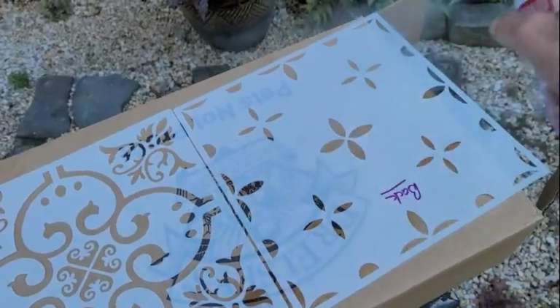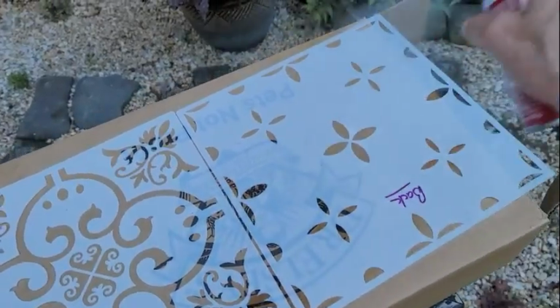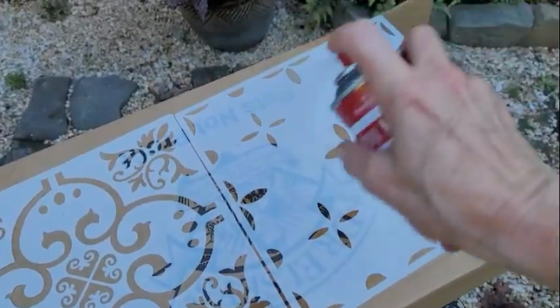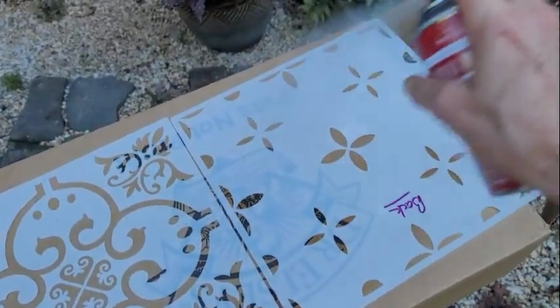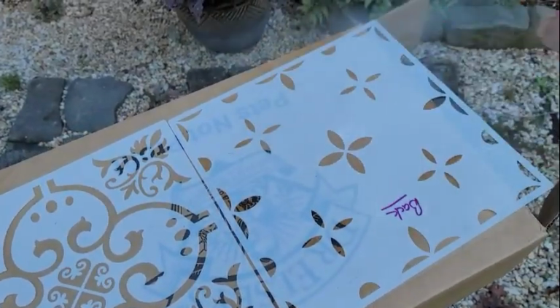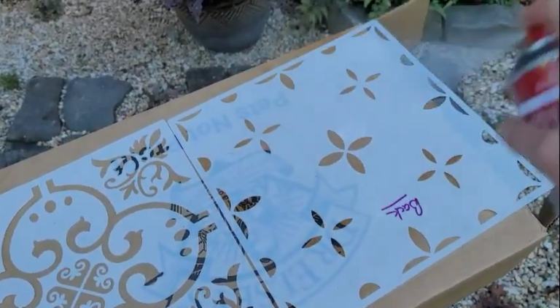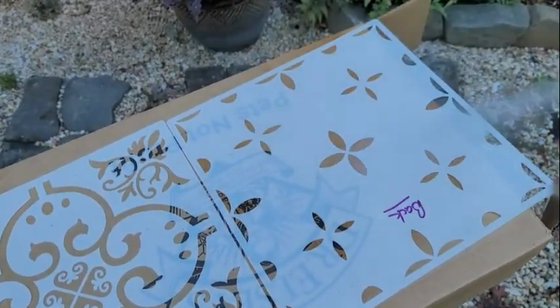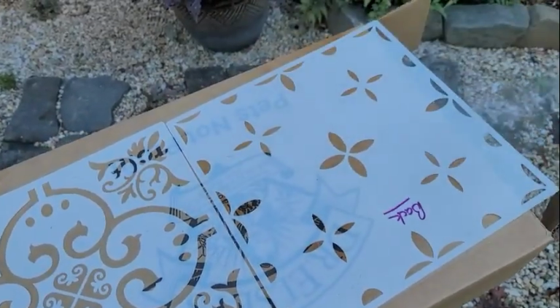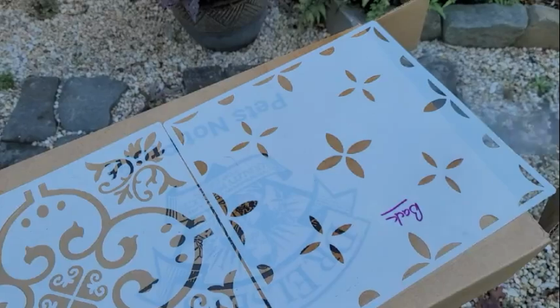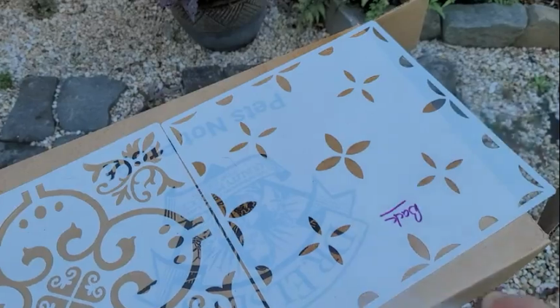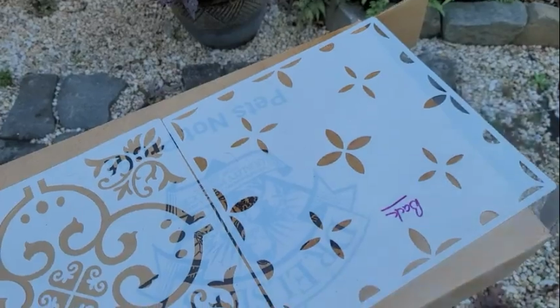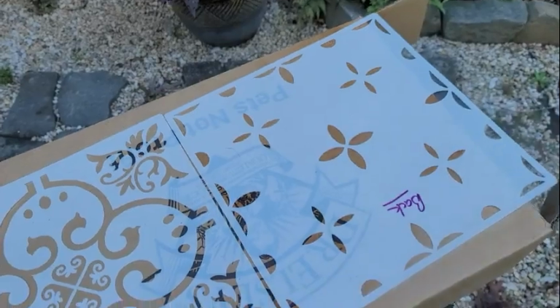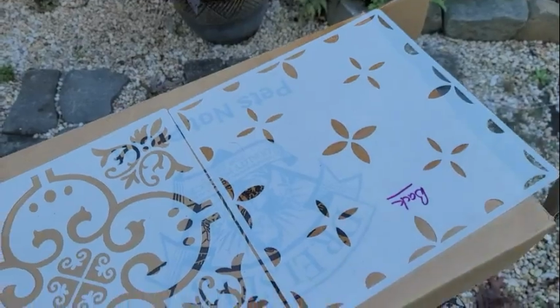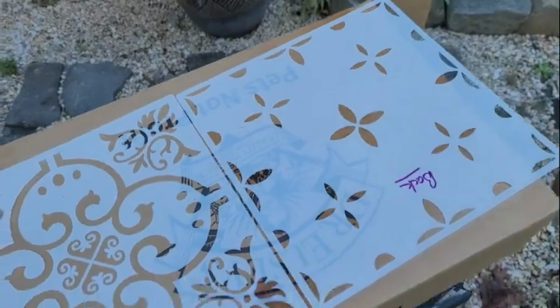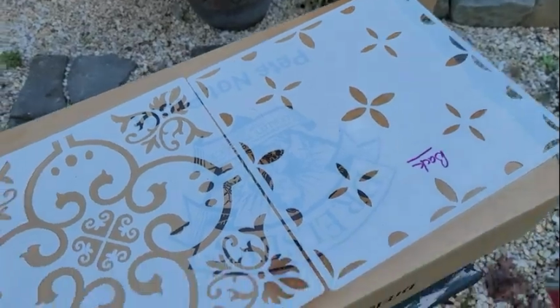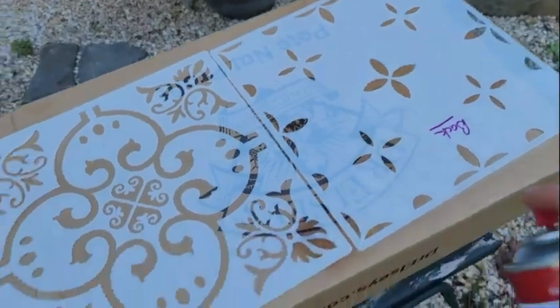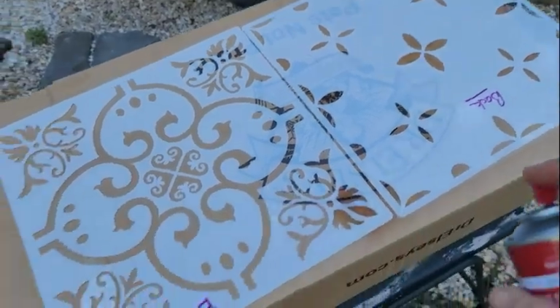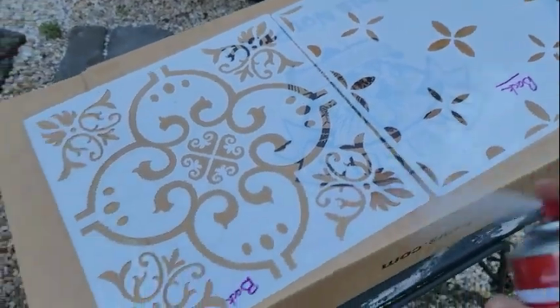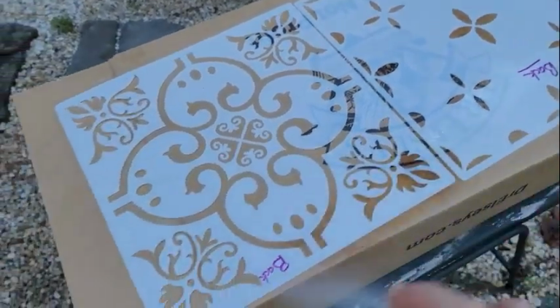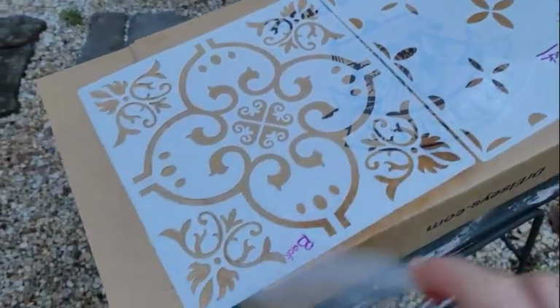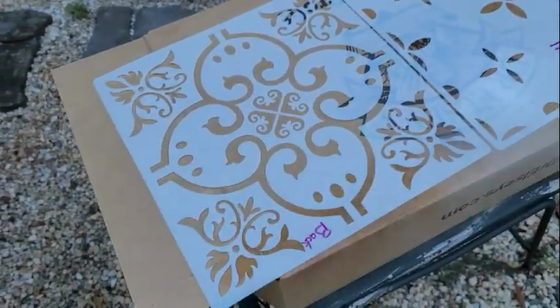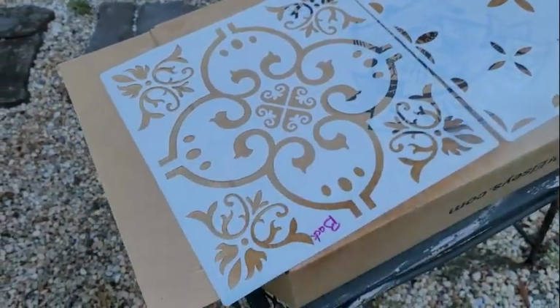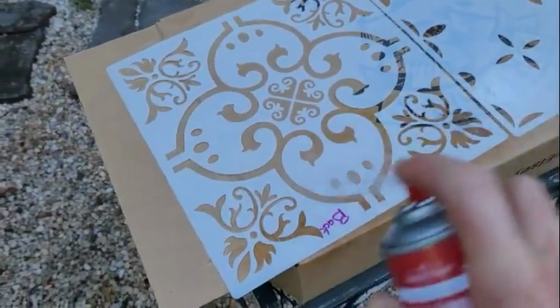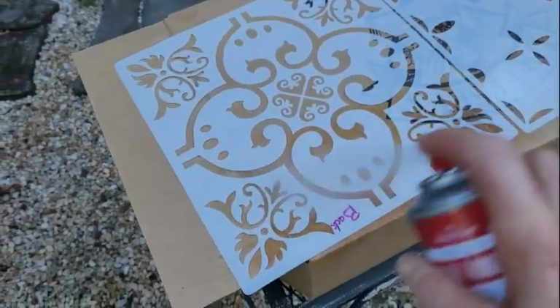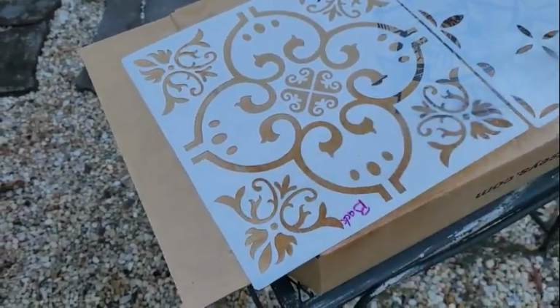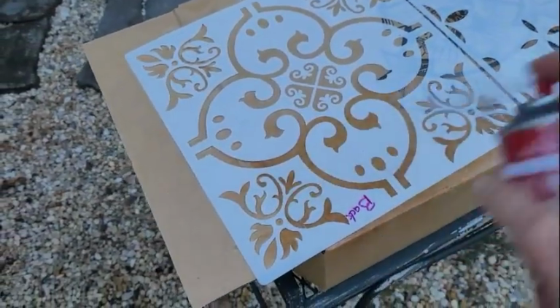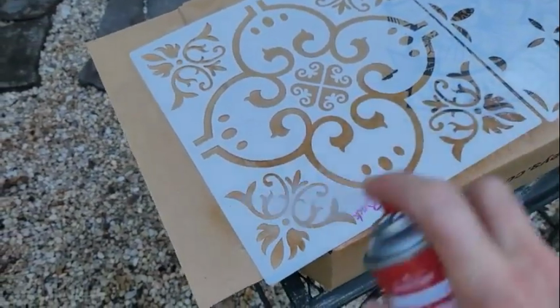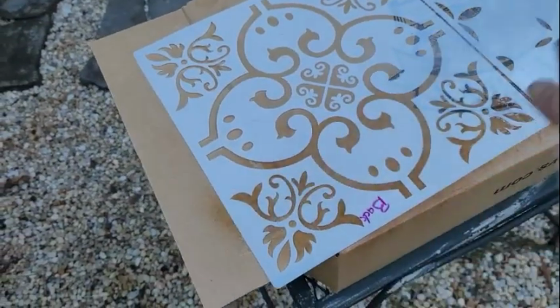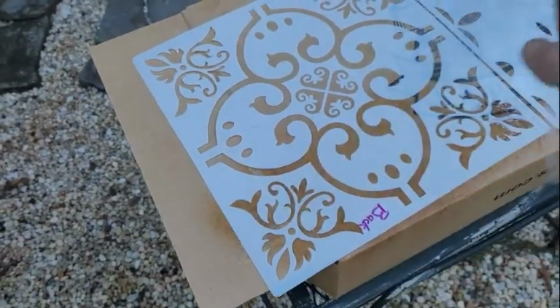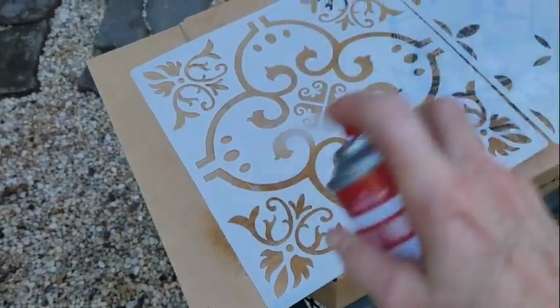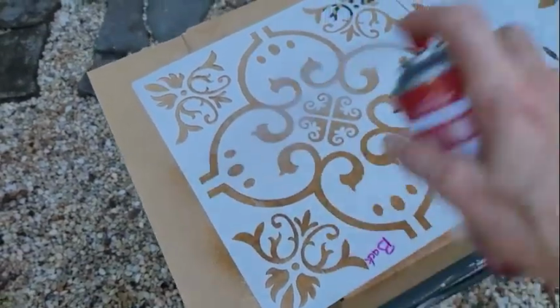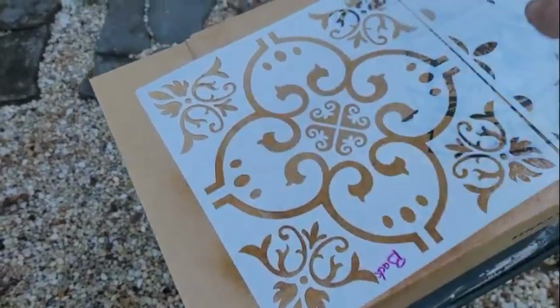Stencil spray adhesive was applied to the back of each stencil. This helps to keep it in place.